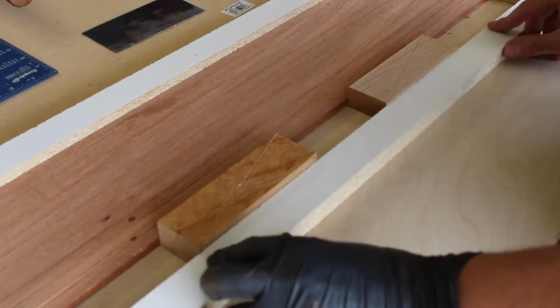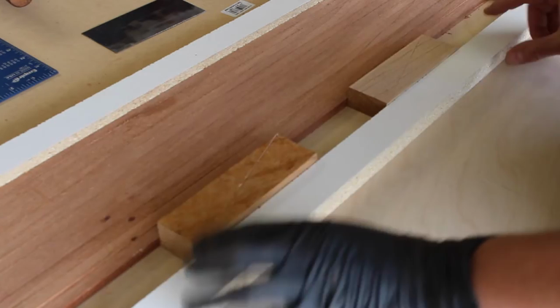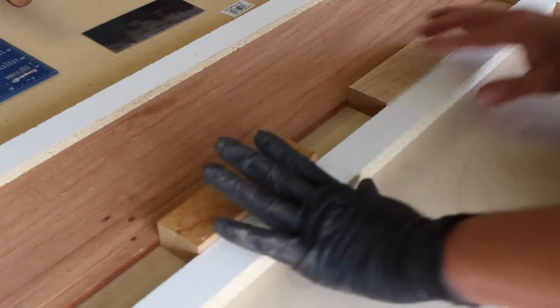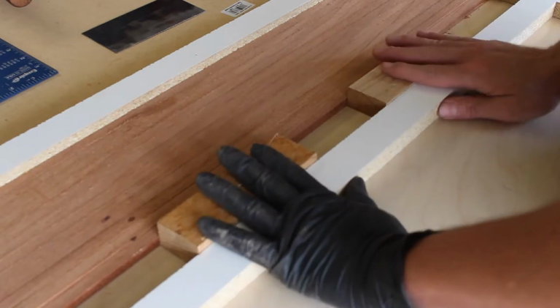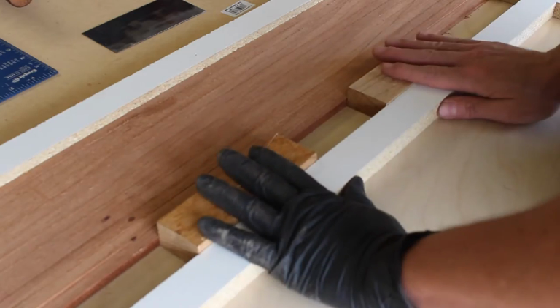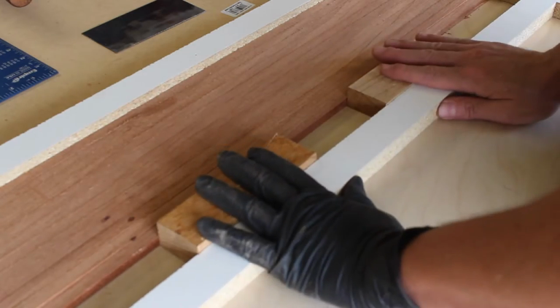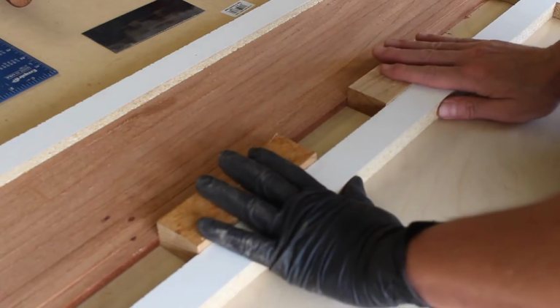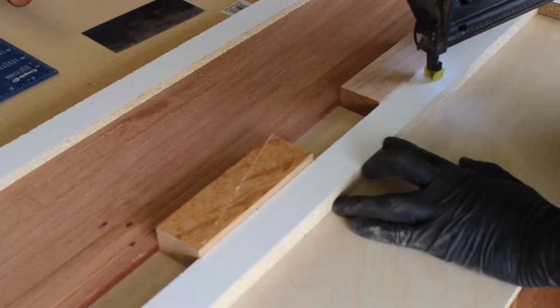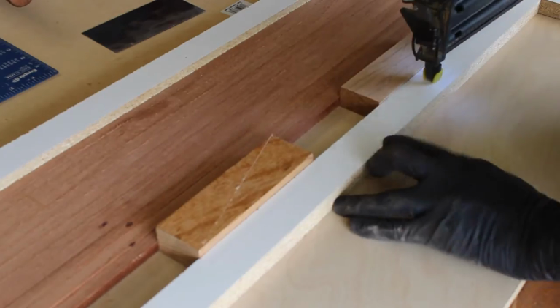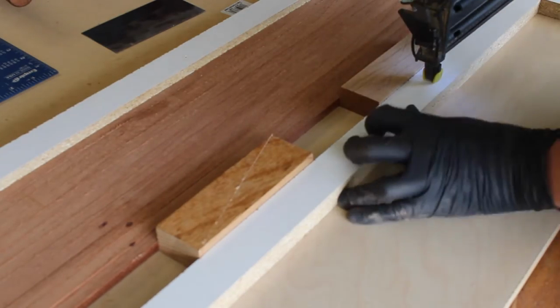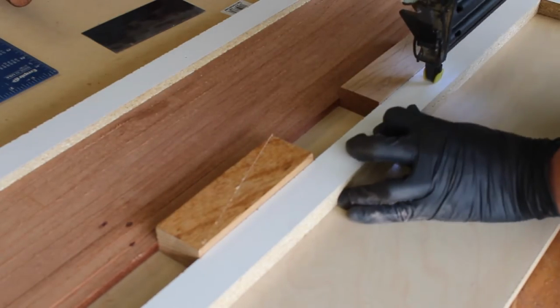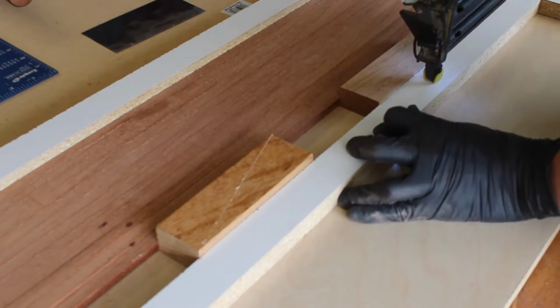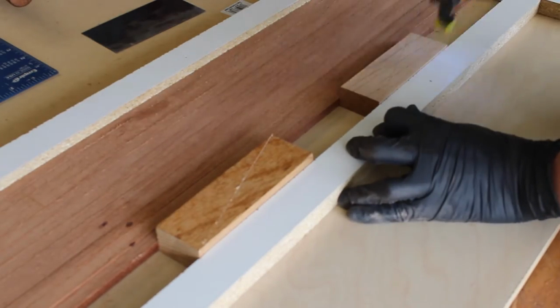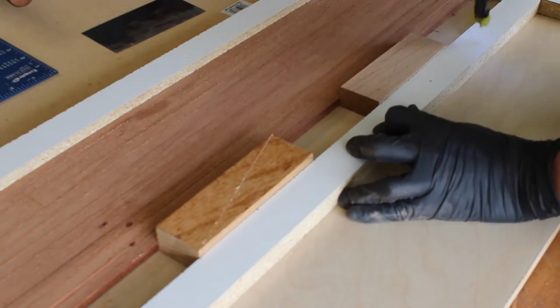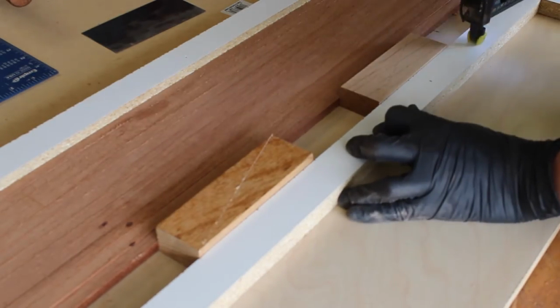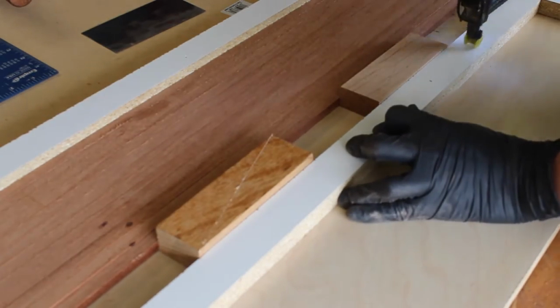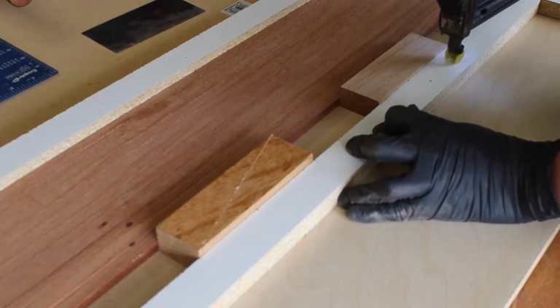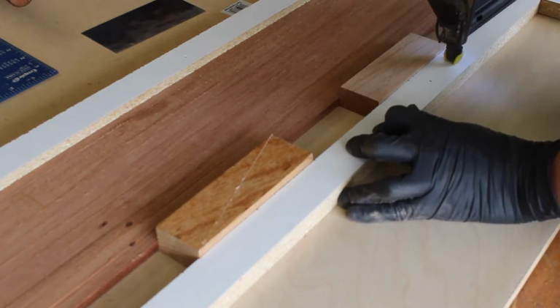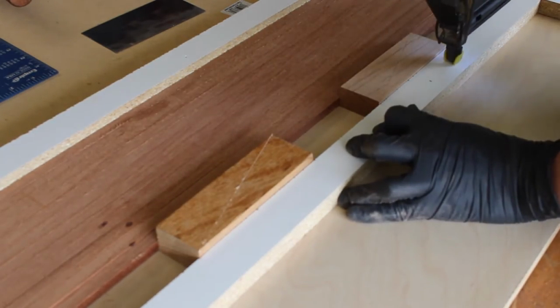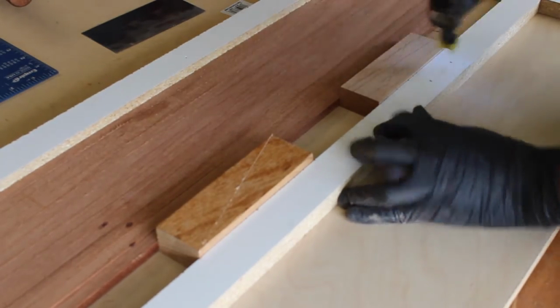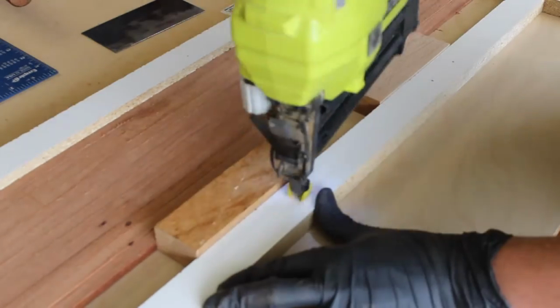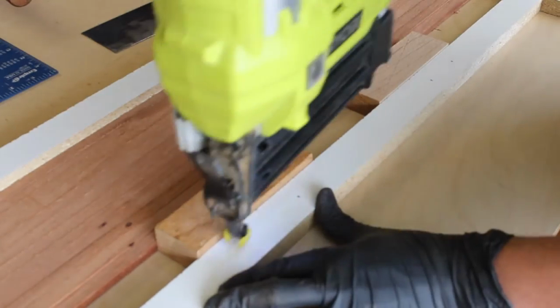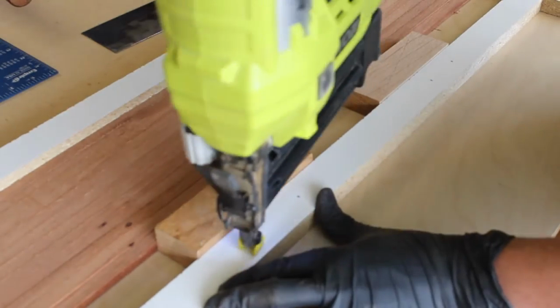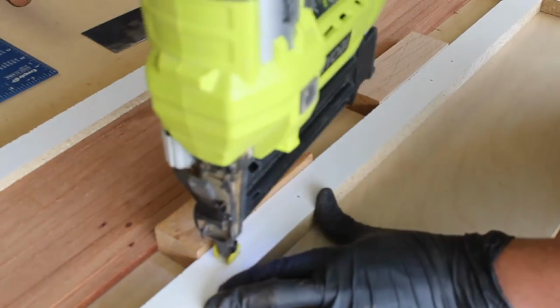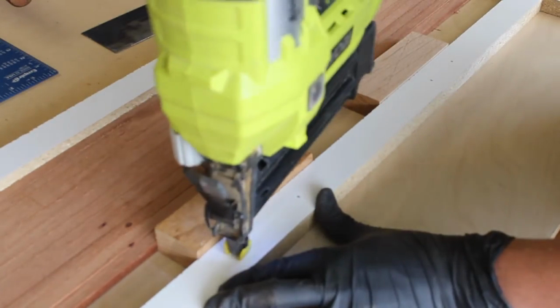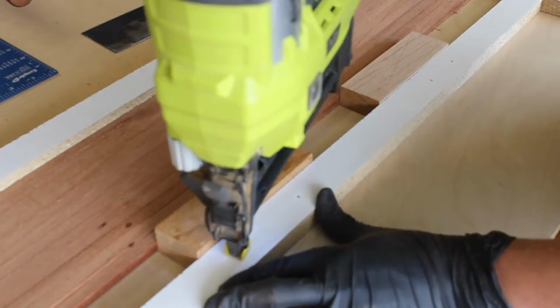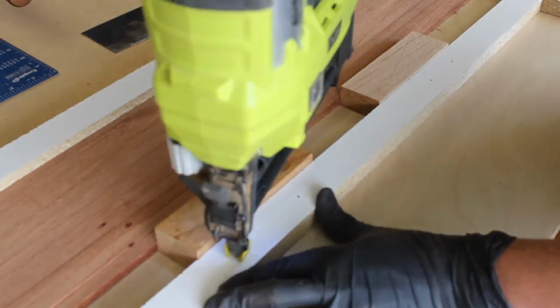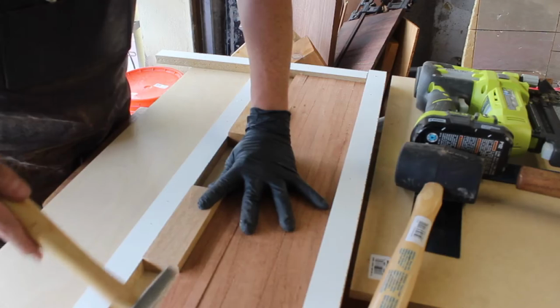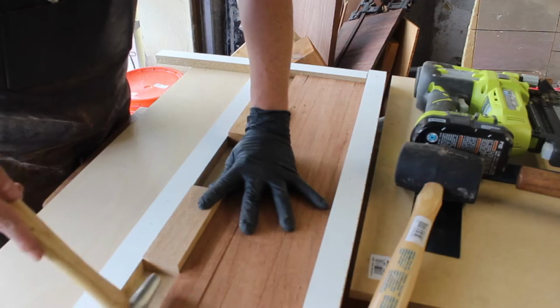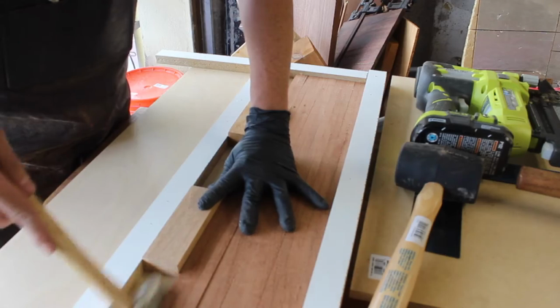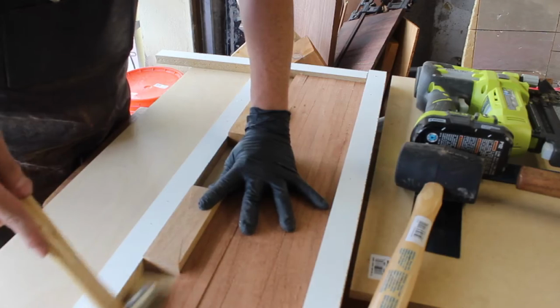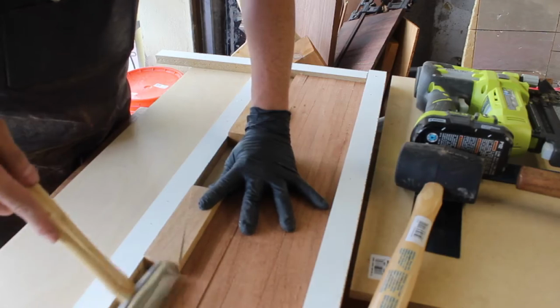There are also these little wedges, which were cut so they can be tapped in to apply pressure and get the strips tight in the jig.